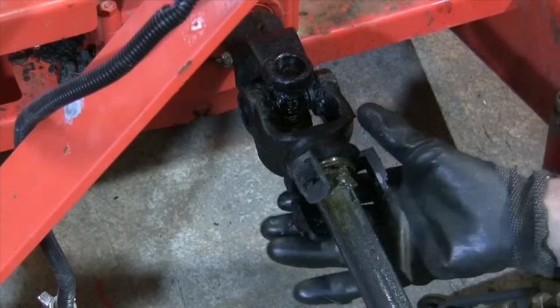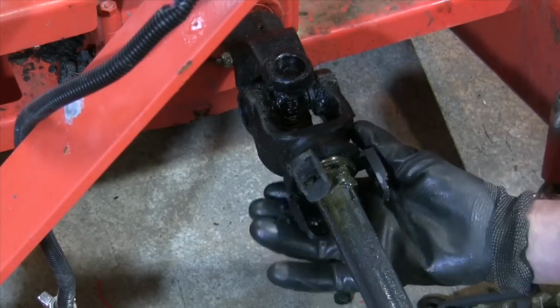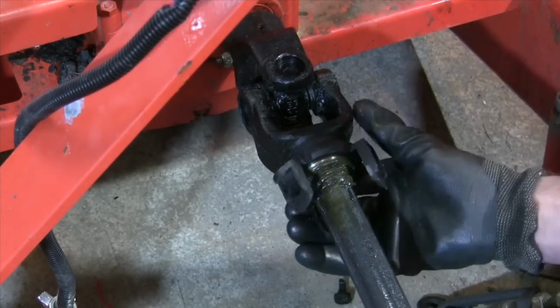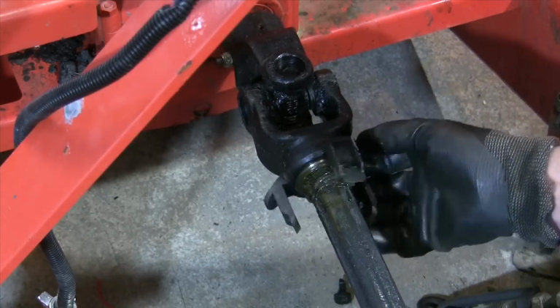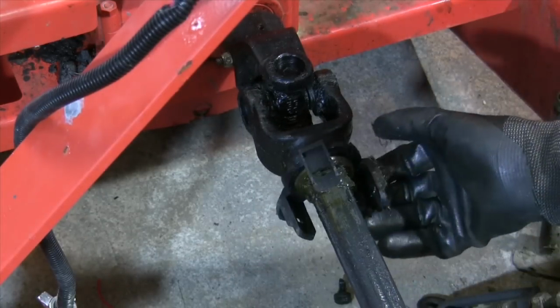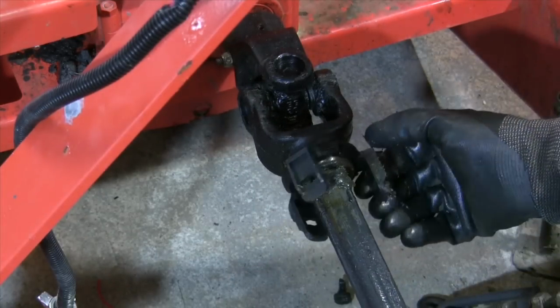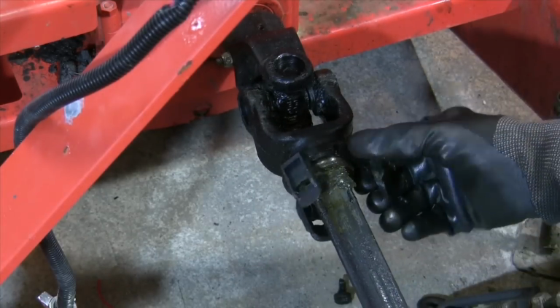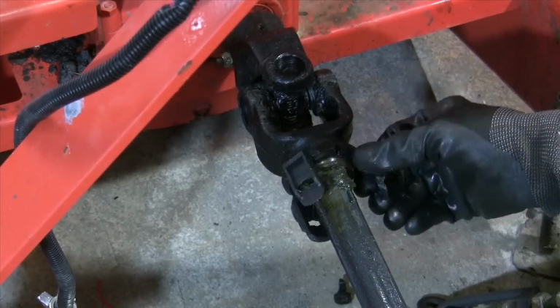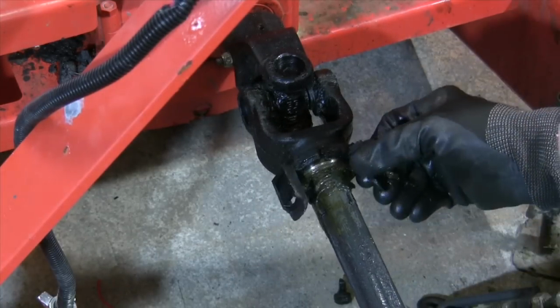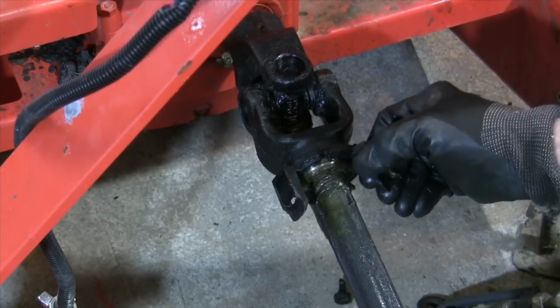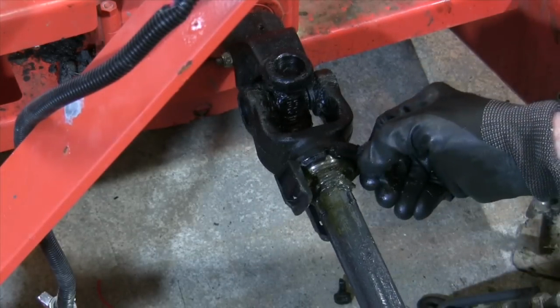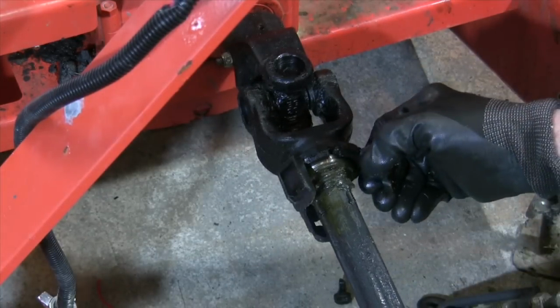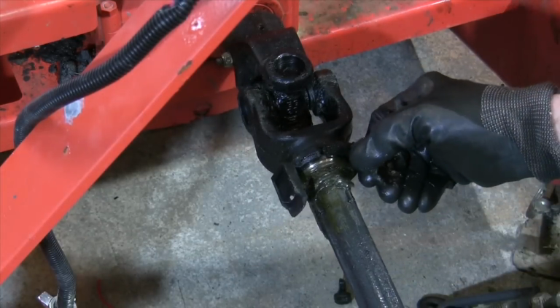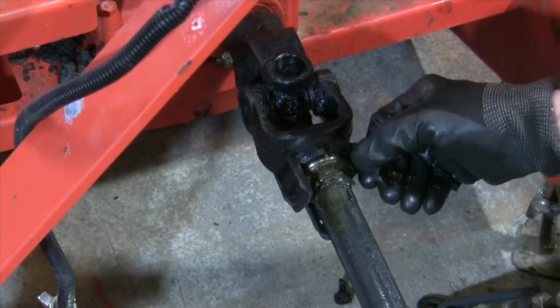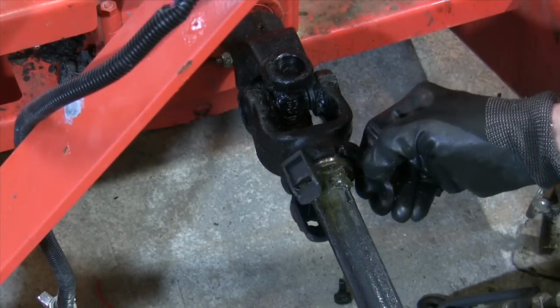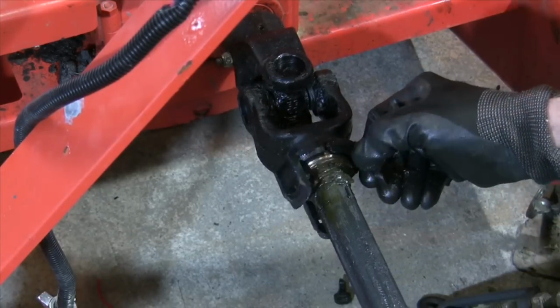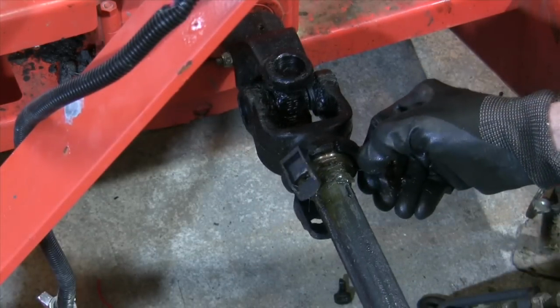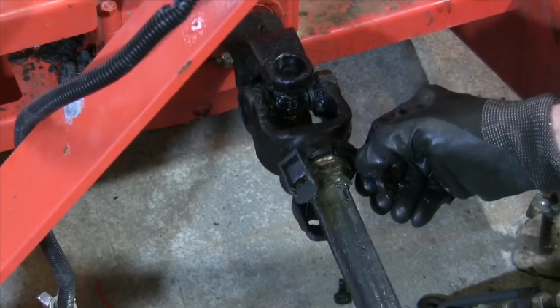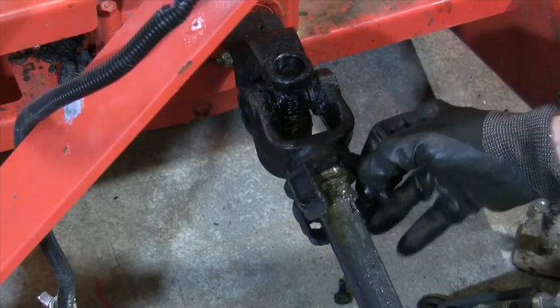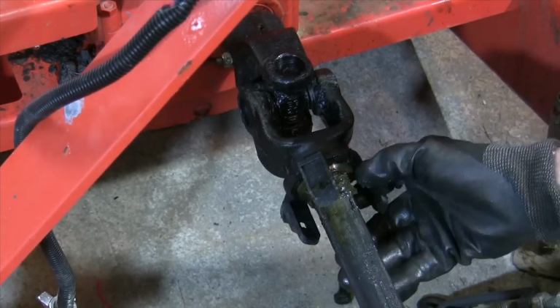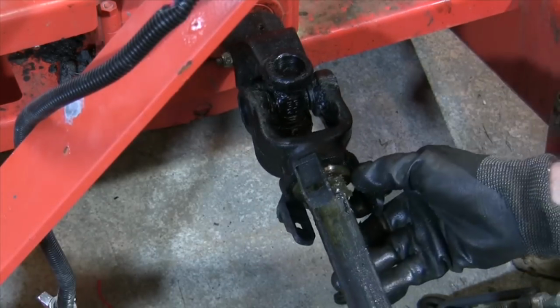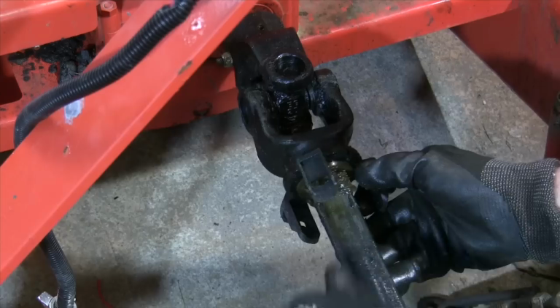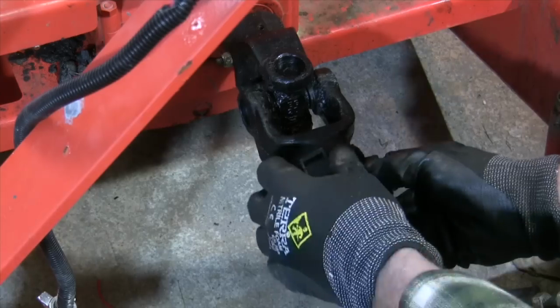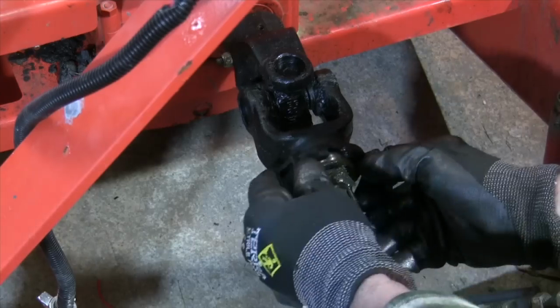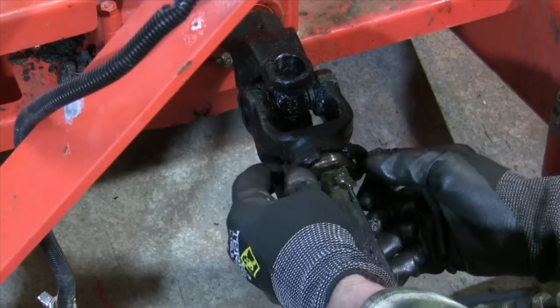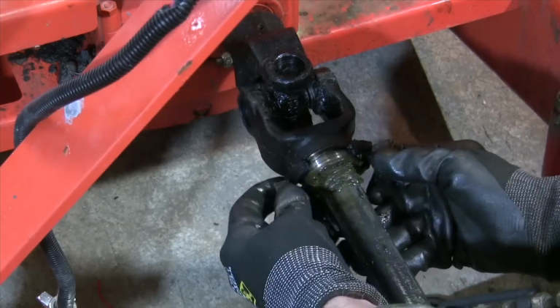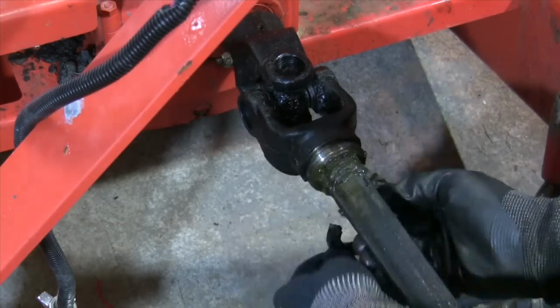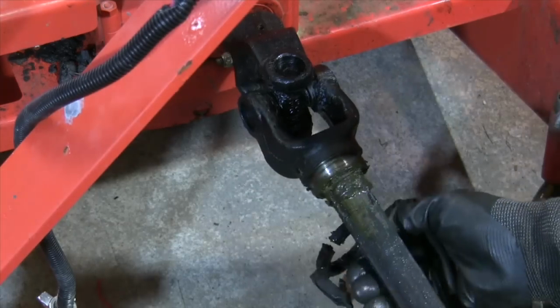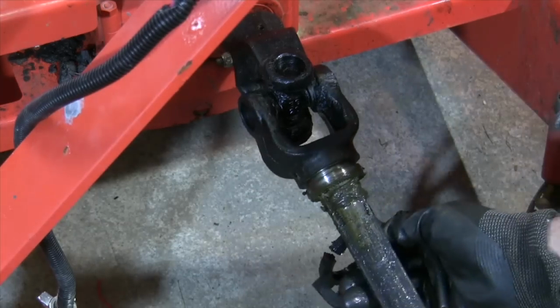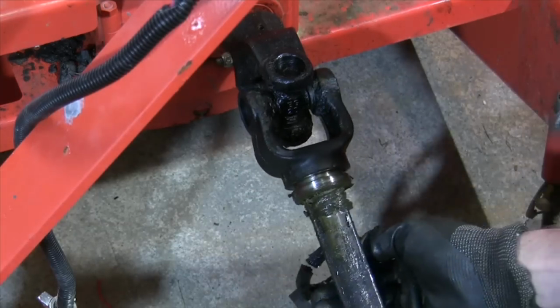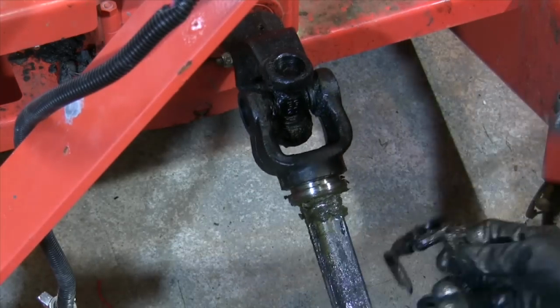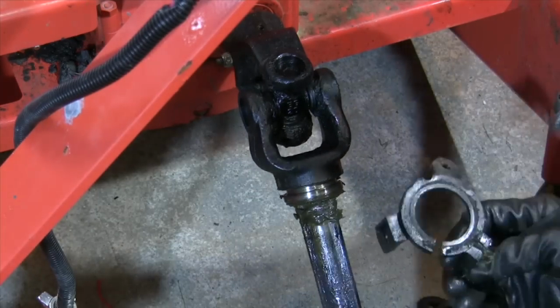The snowblower end of the shield mechanism is in much better shape than the other side.